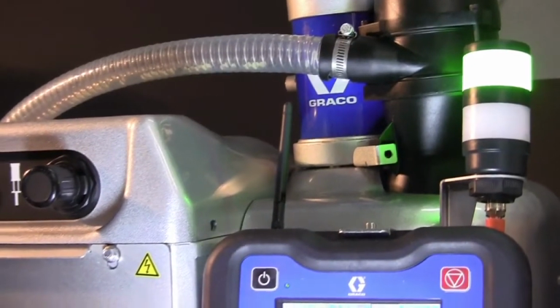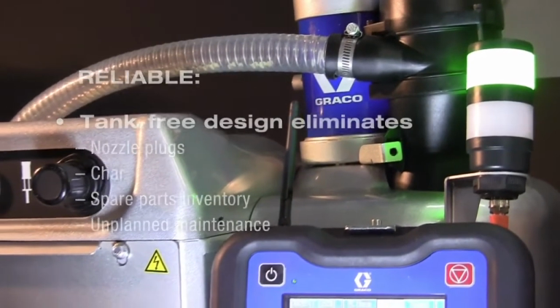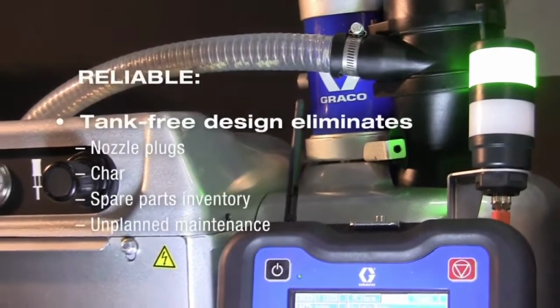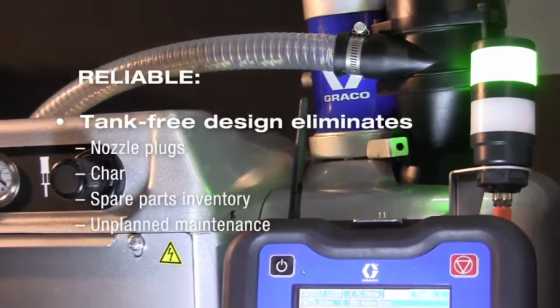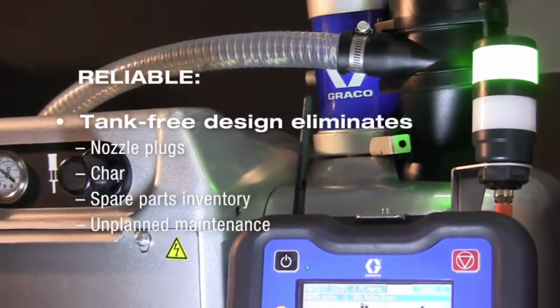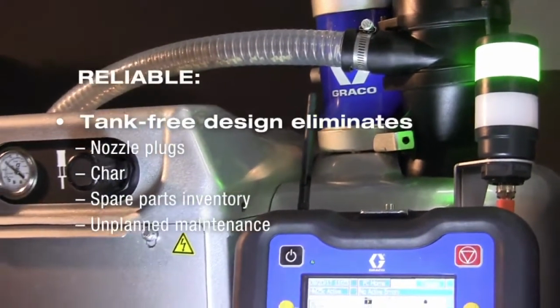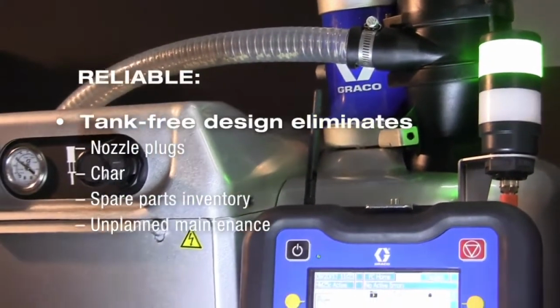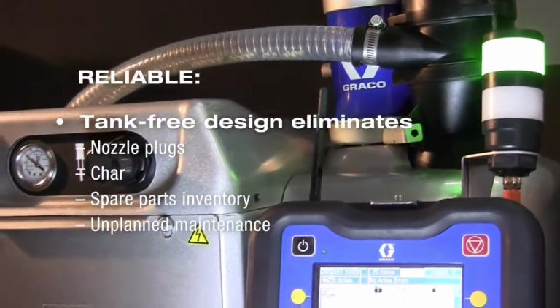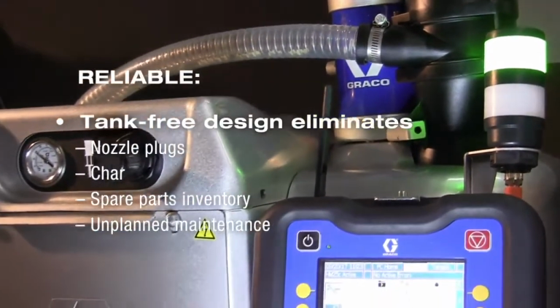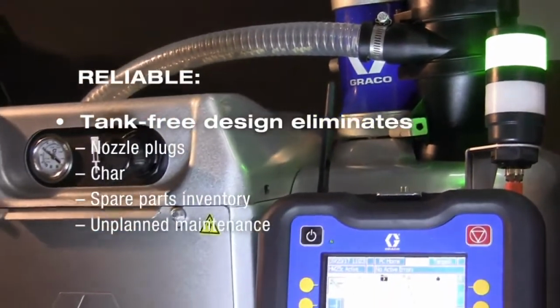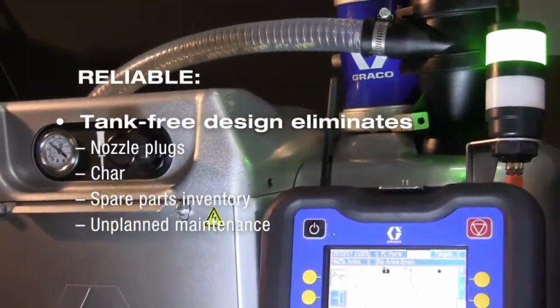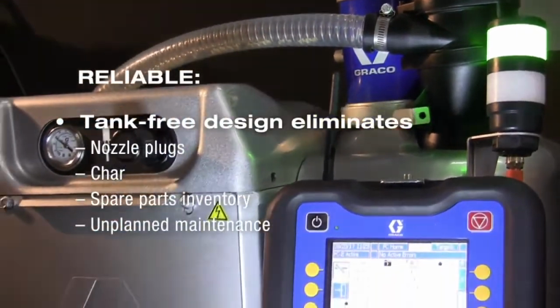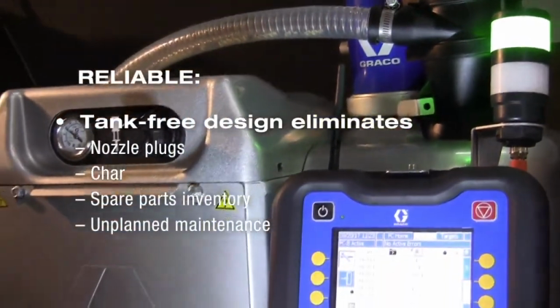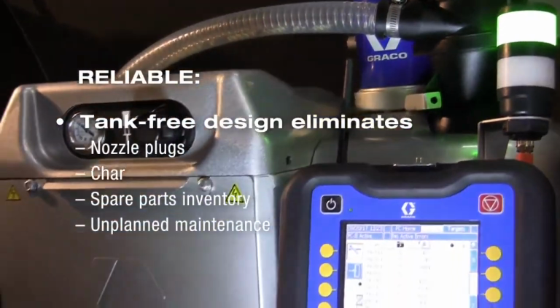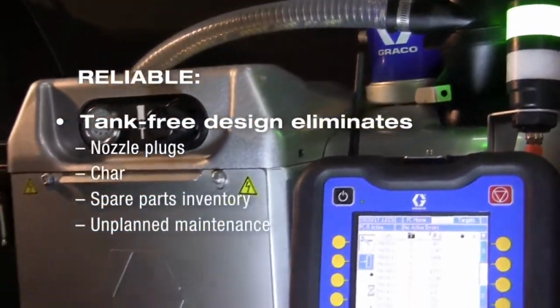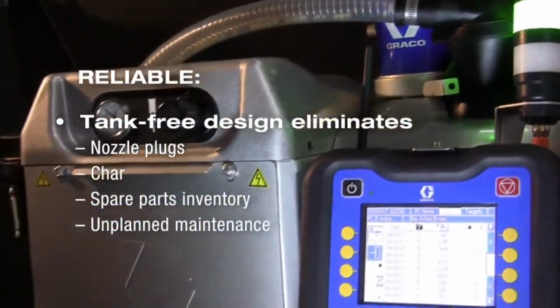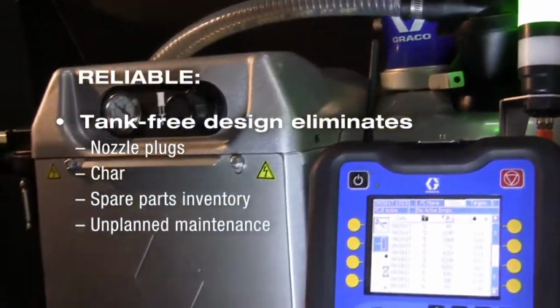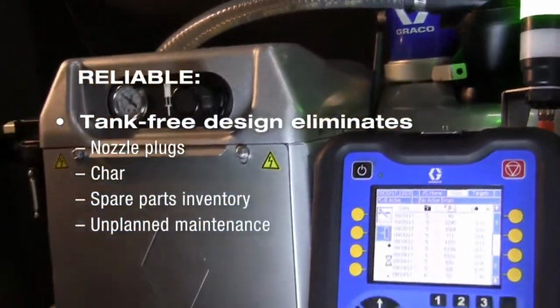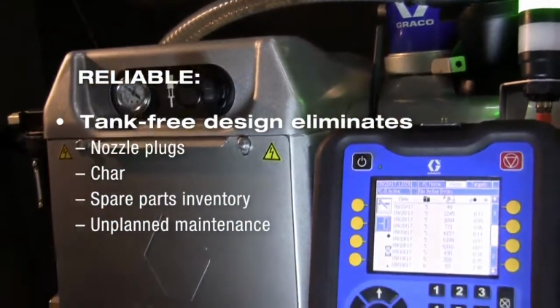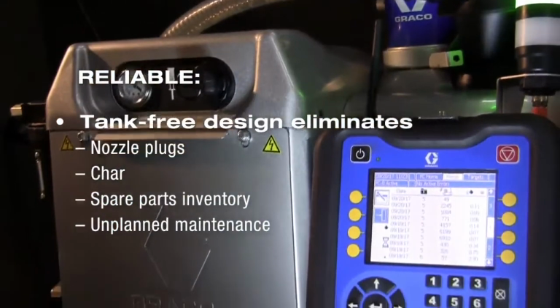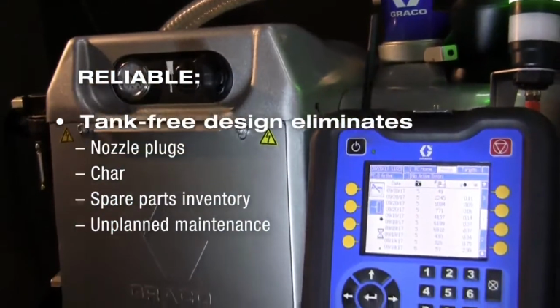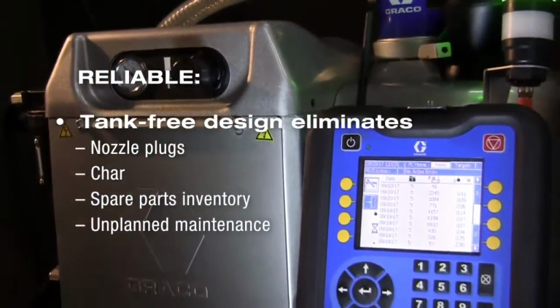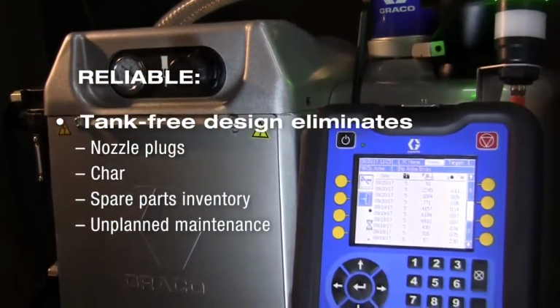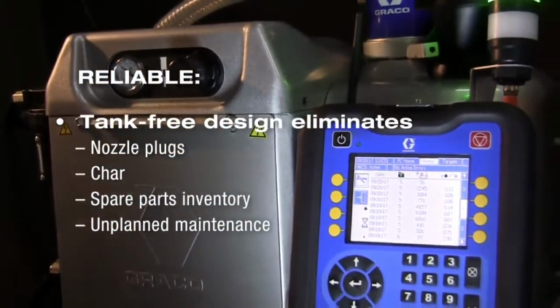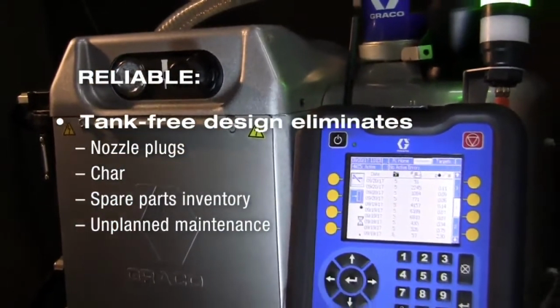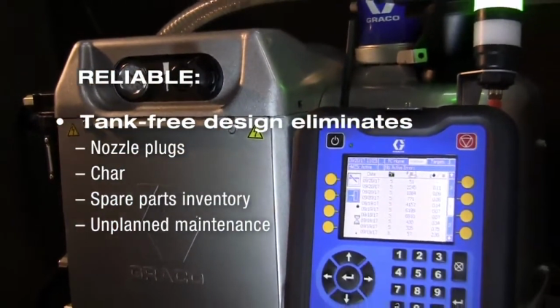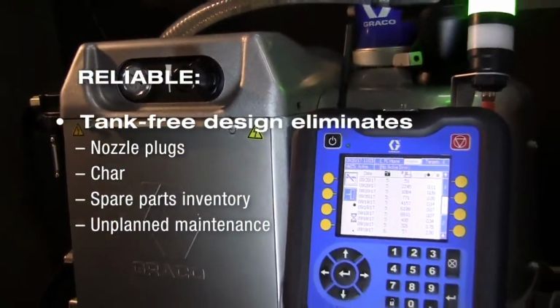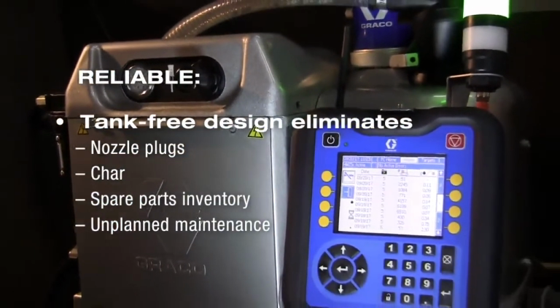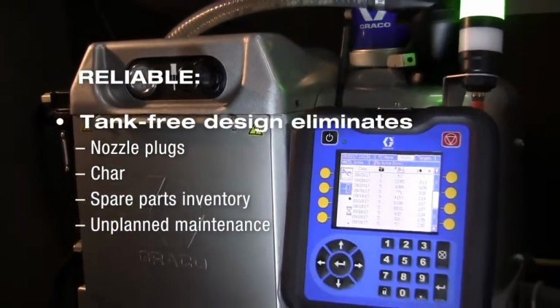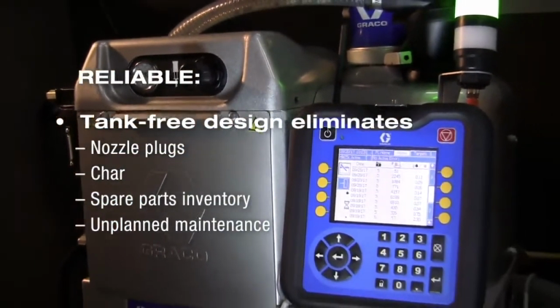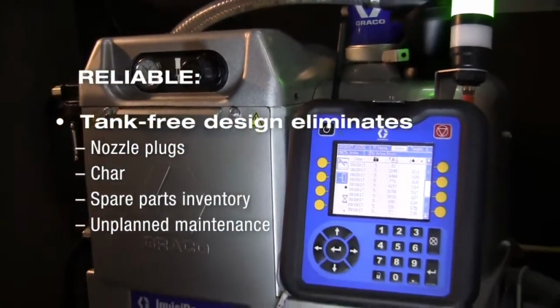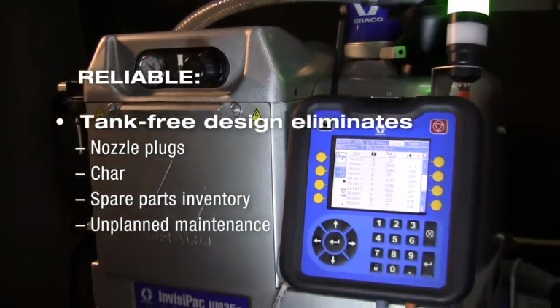Reliable because the tank-free design eliminates nozzle plugs, char, spare parts inventory, and unplanned maintenance.